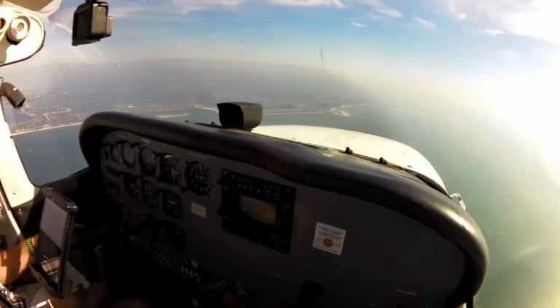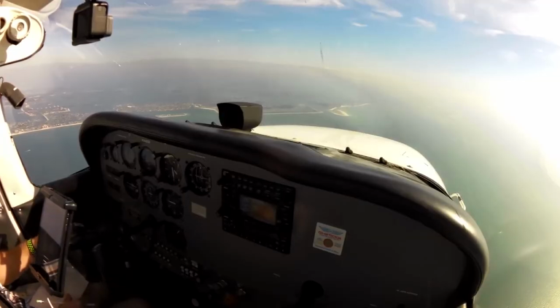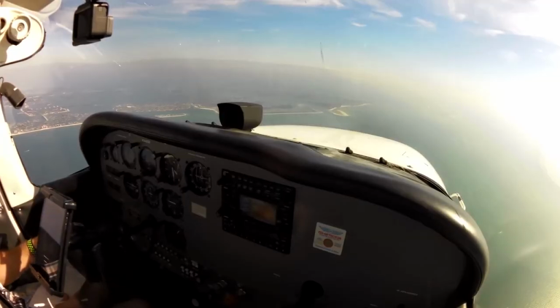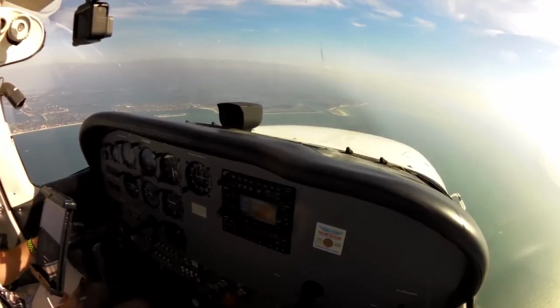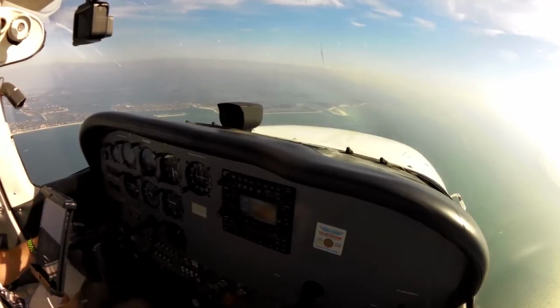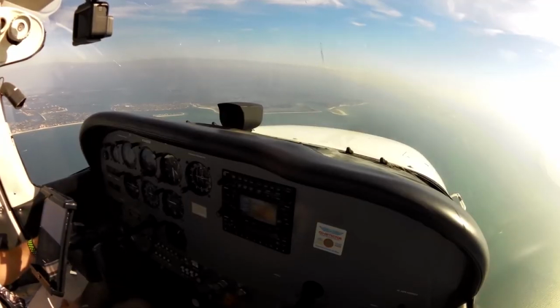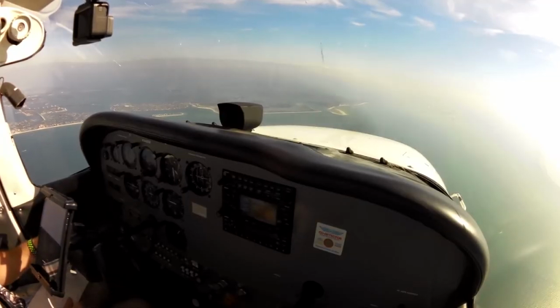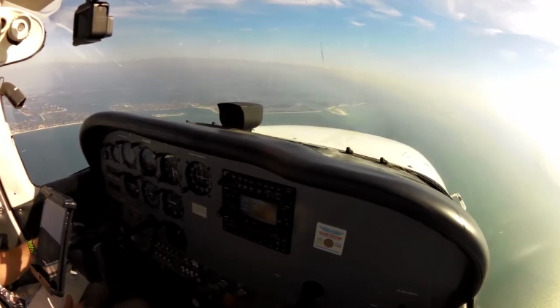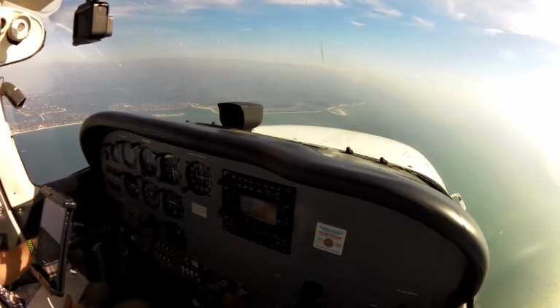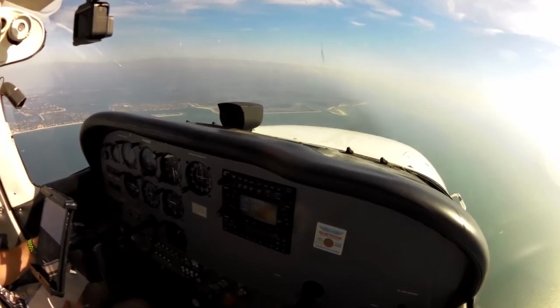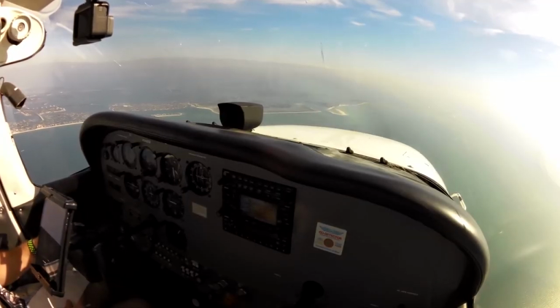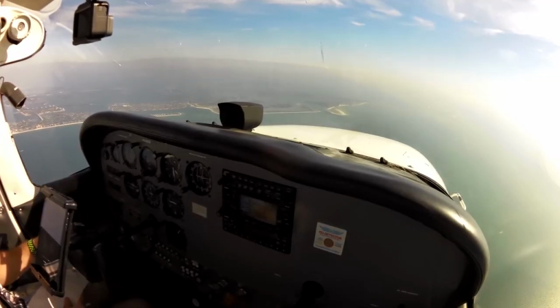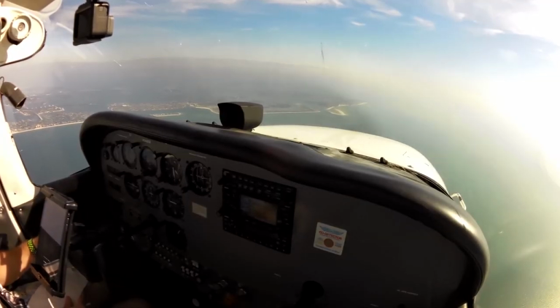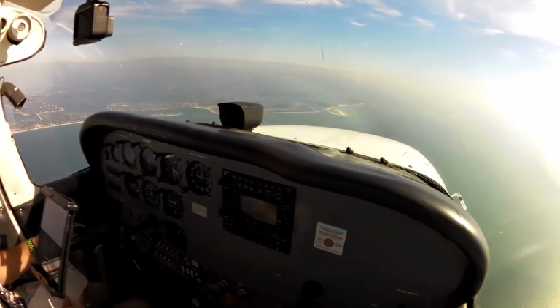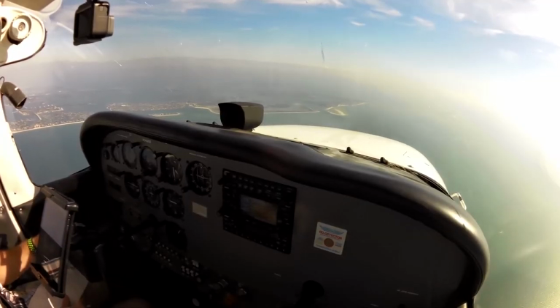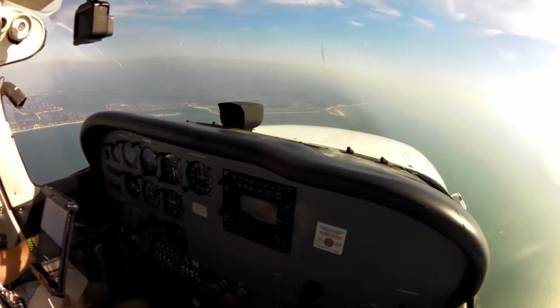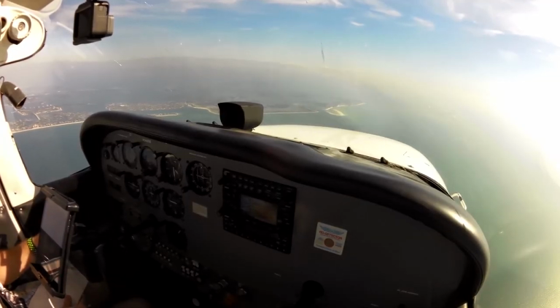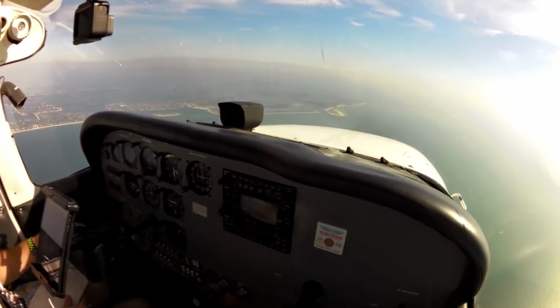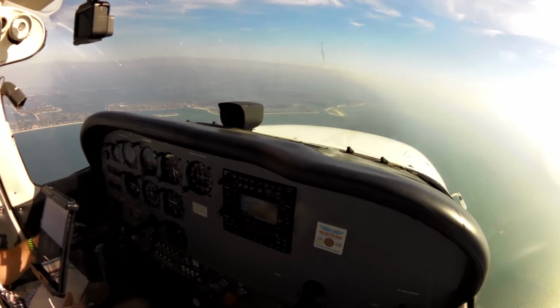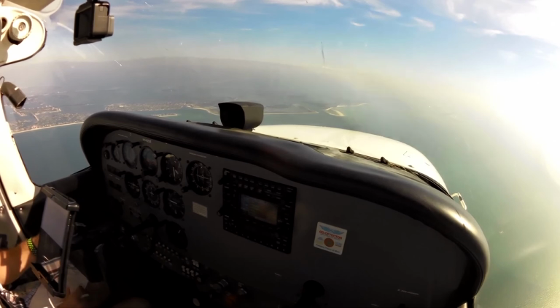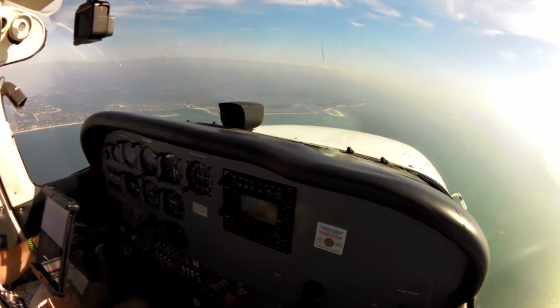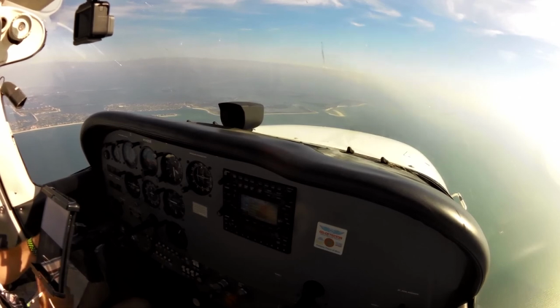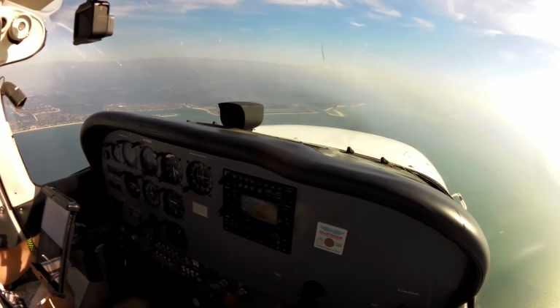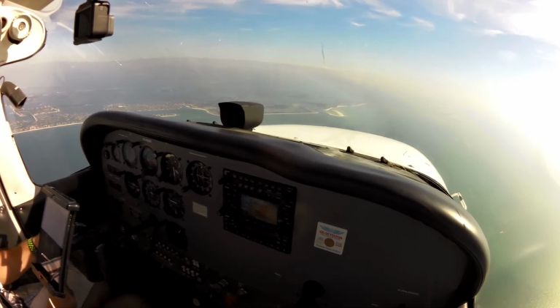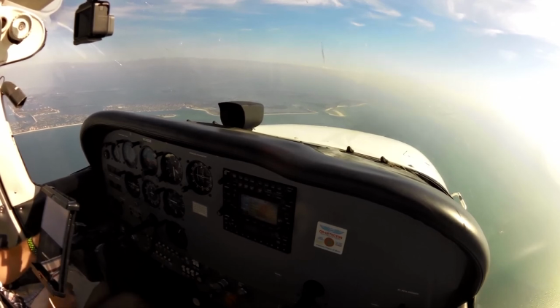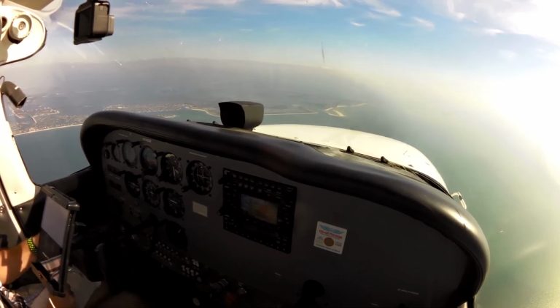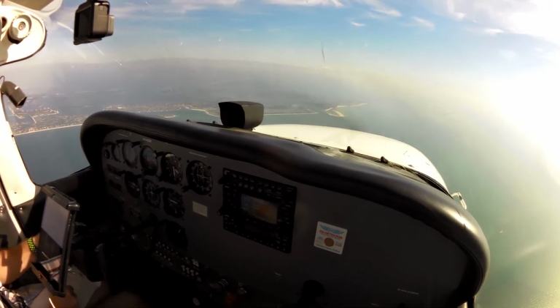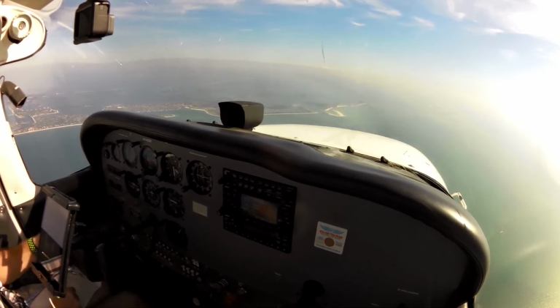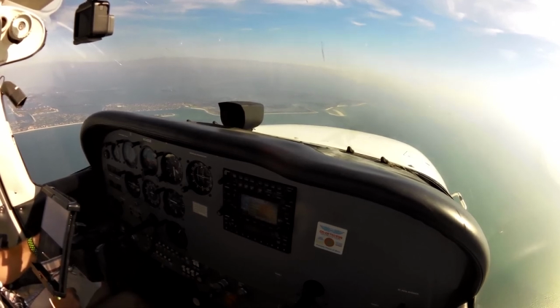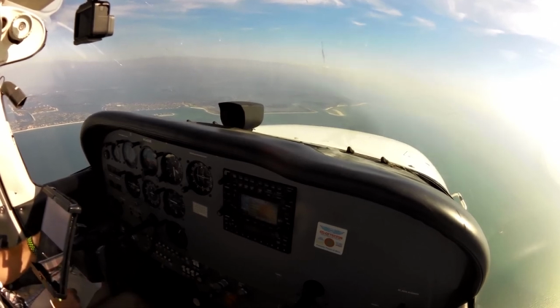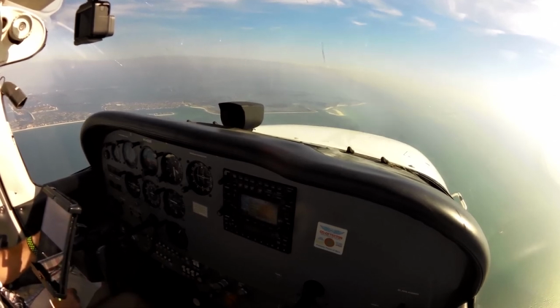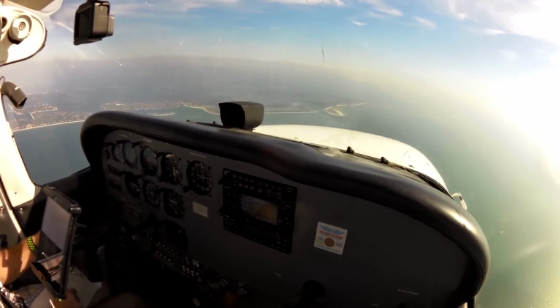Approach, Cessna 54058 with you, level 3,500. 54058, squawk, let's go, 32, Sarasota.